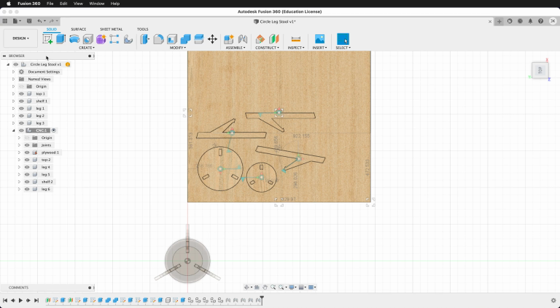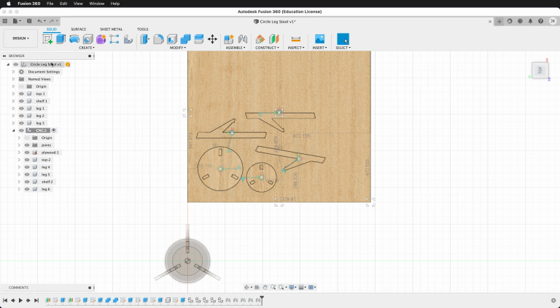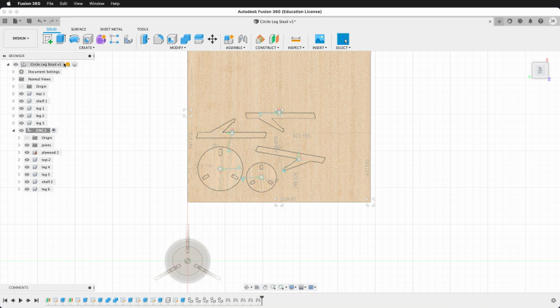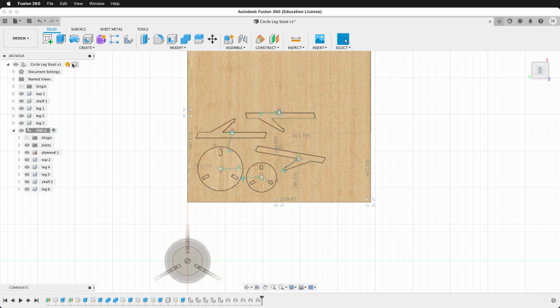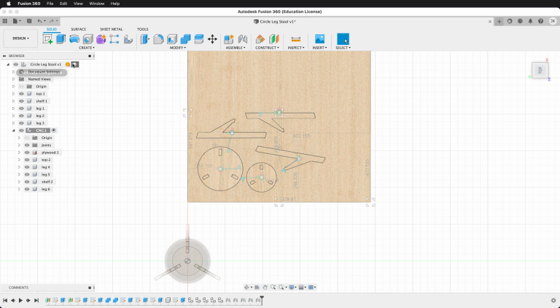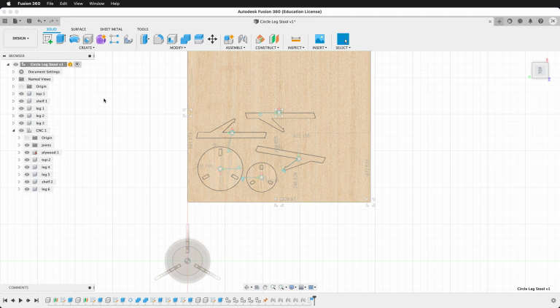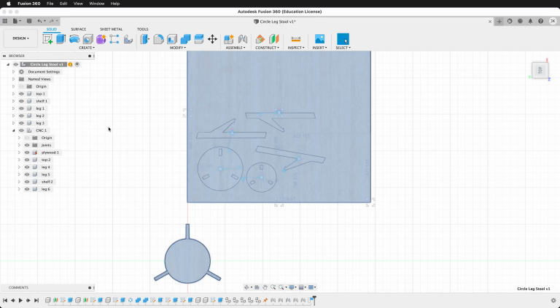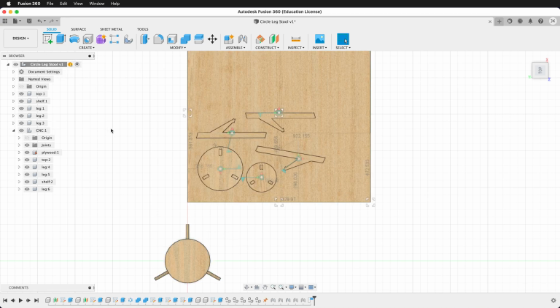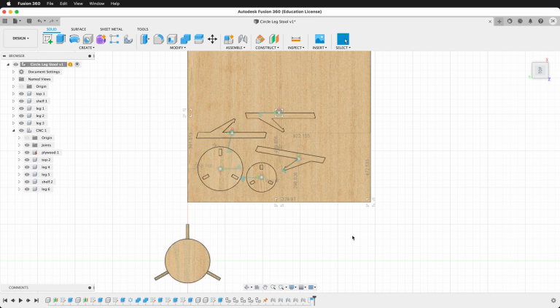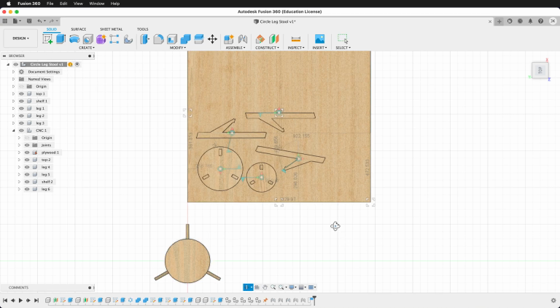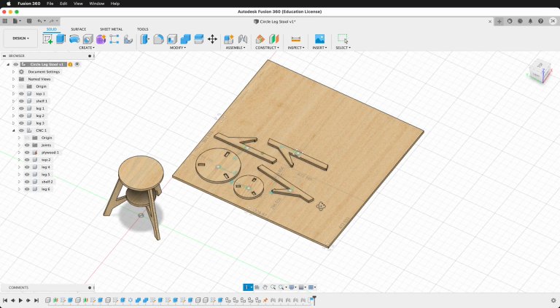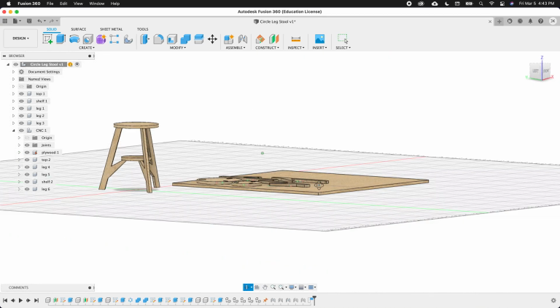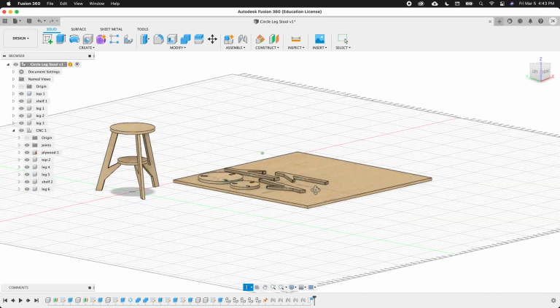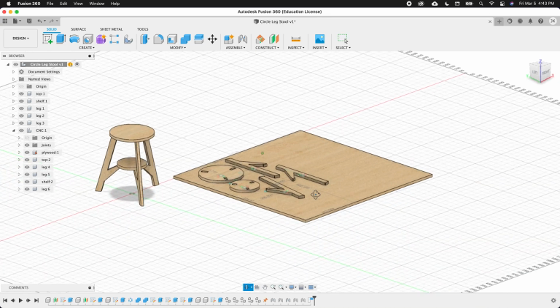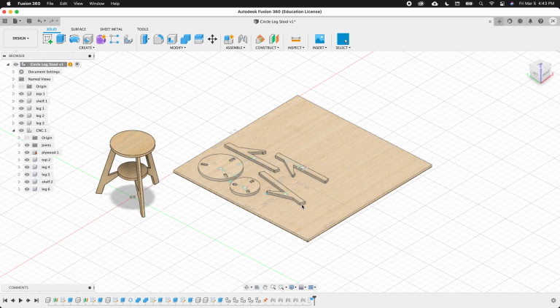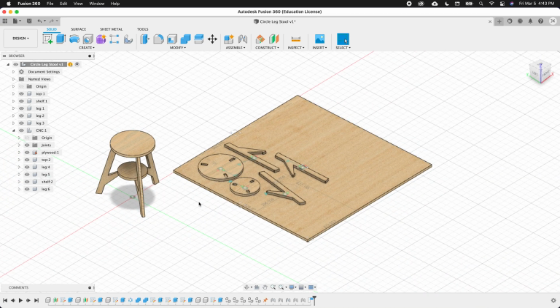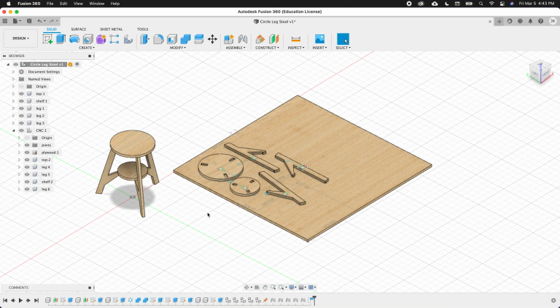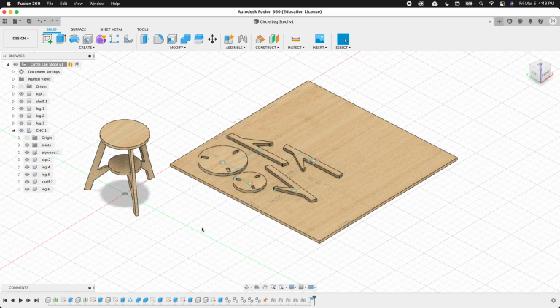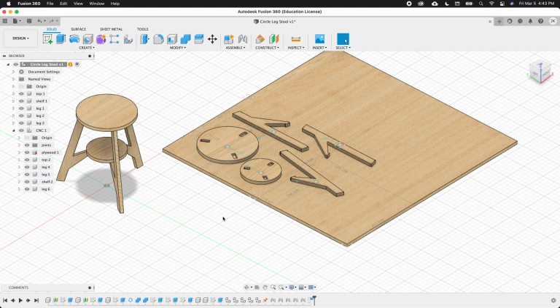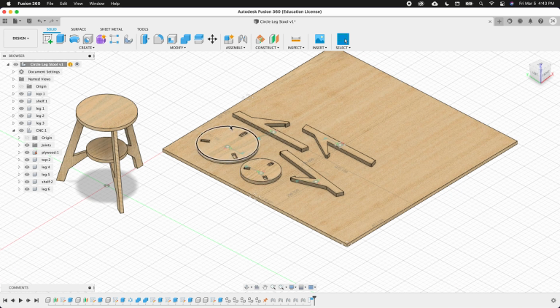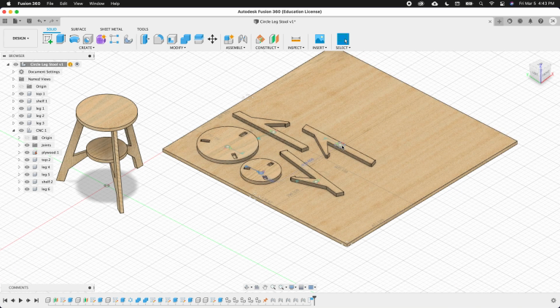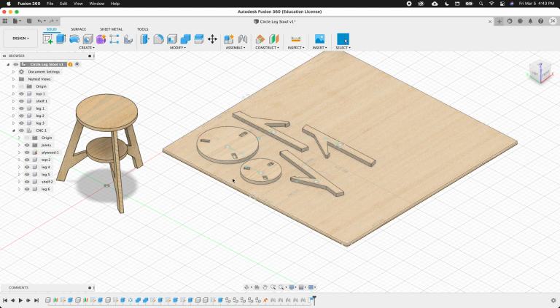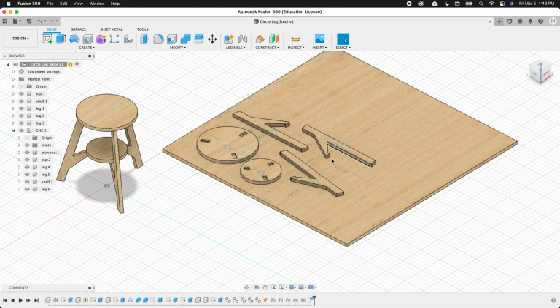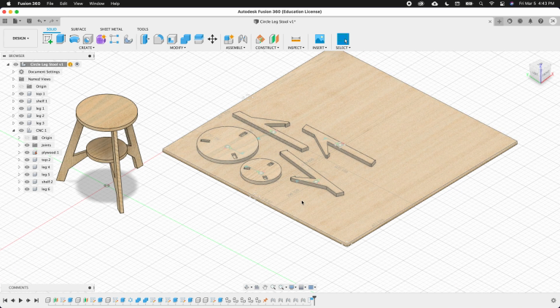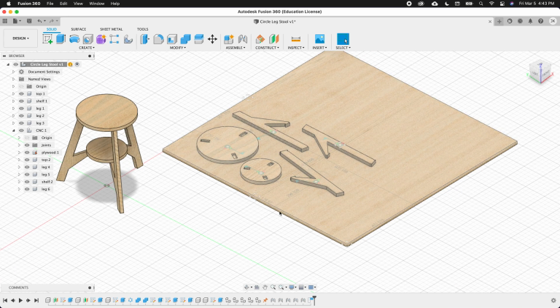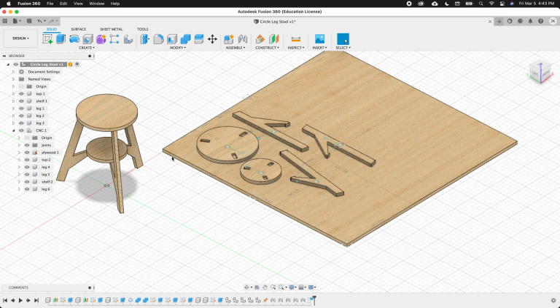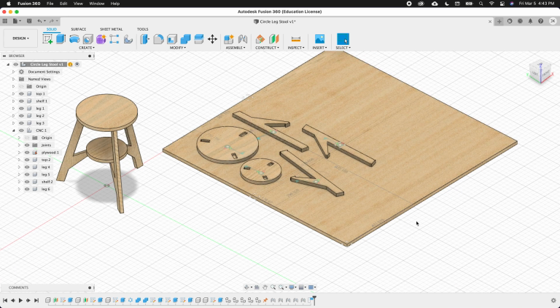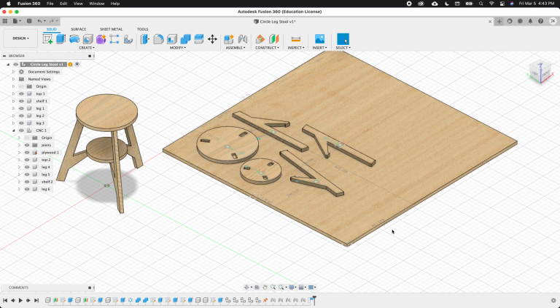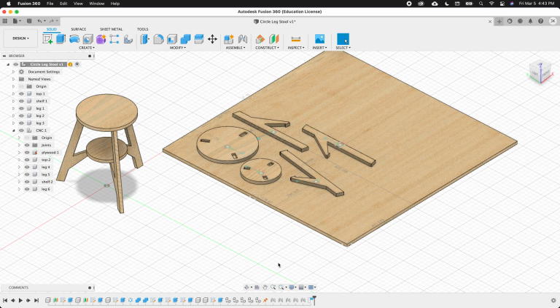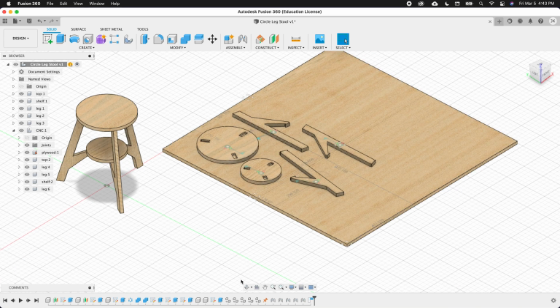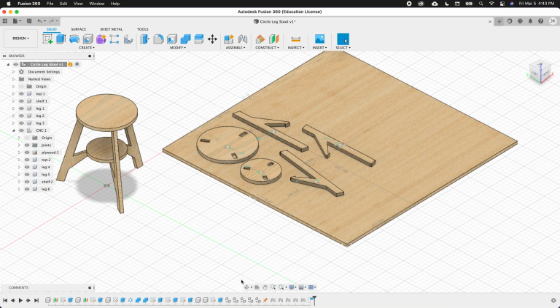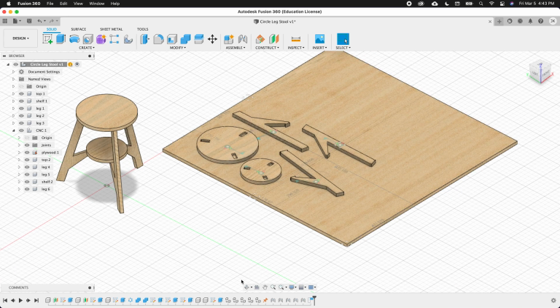We can show our model again, activate the top-level component, and now we have a model that can be edited. Our parts layout will update automatically.